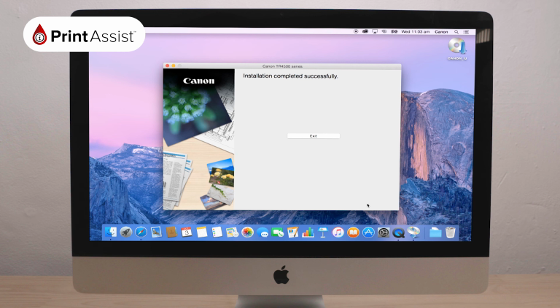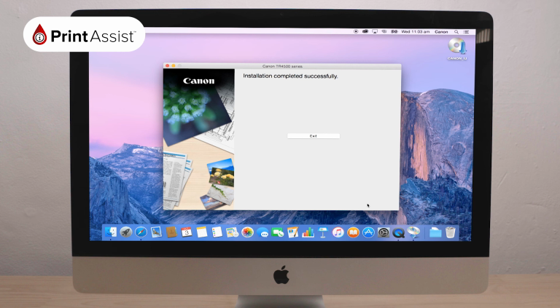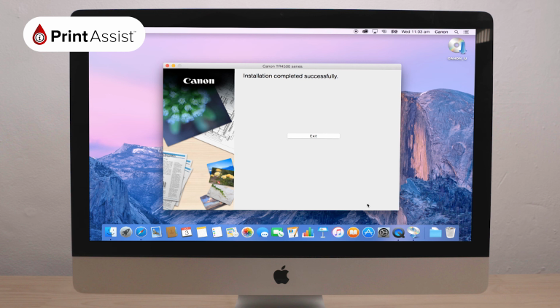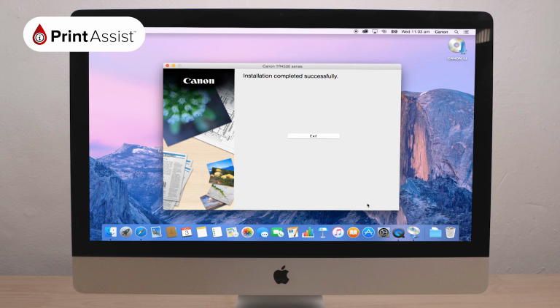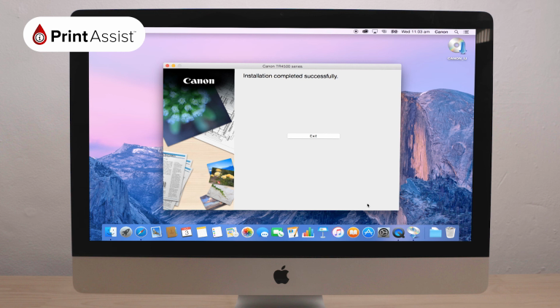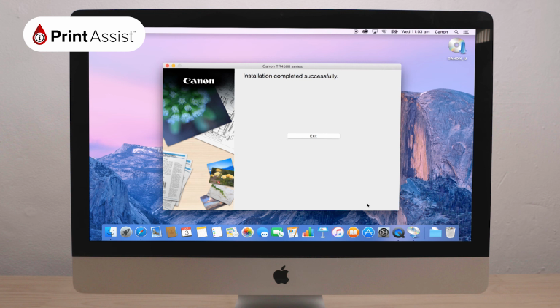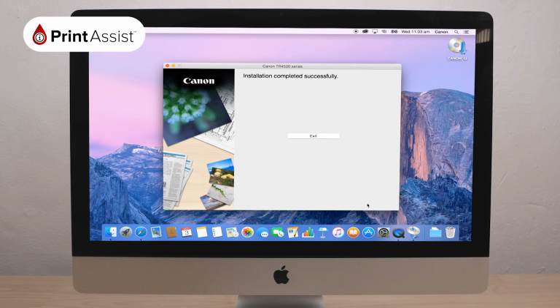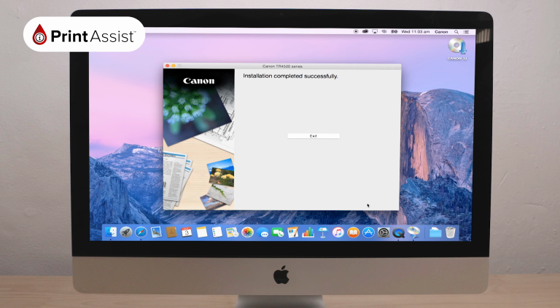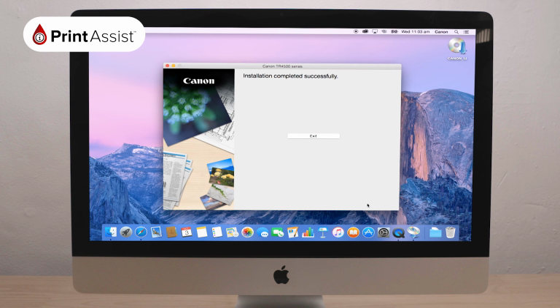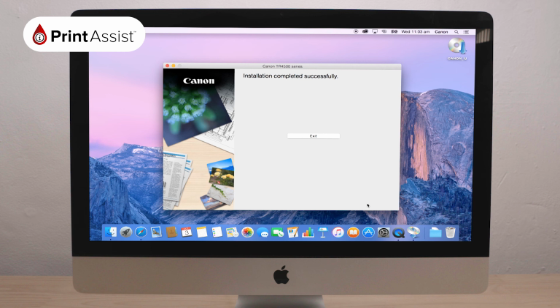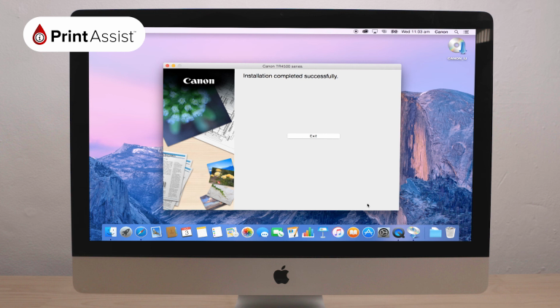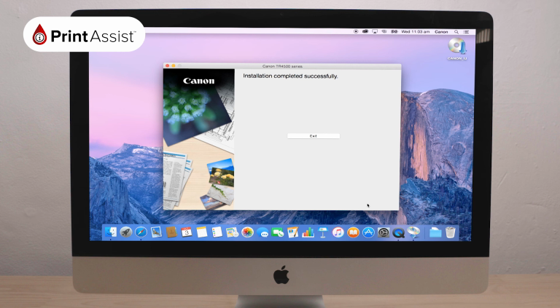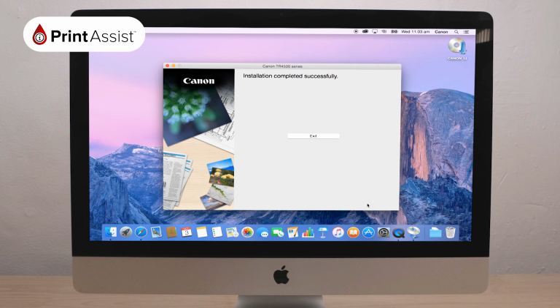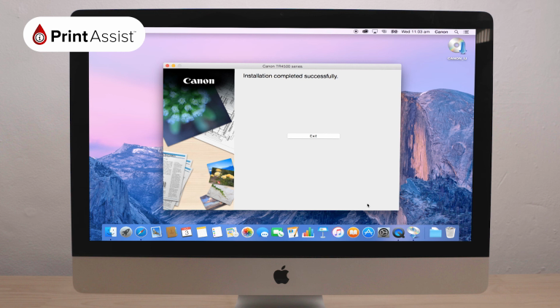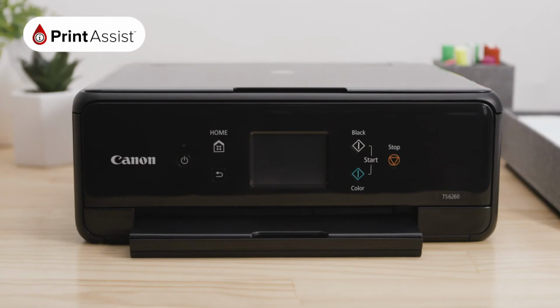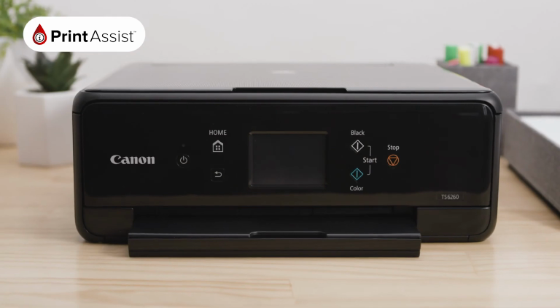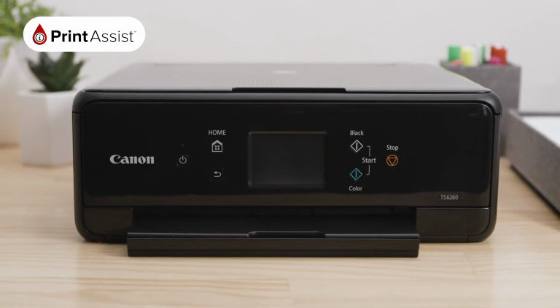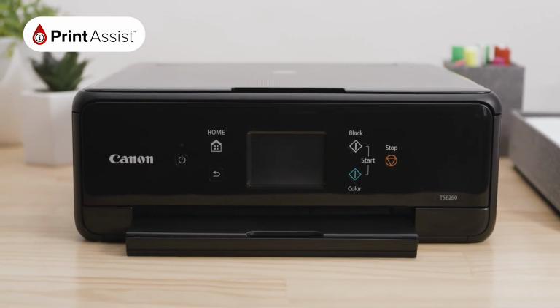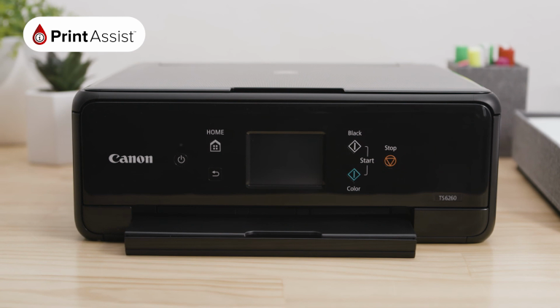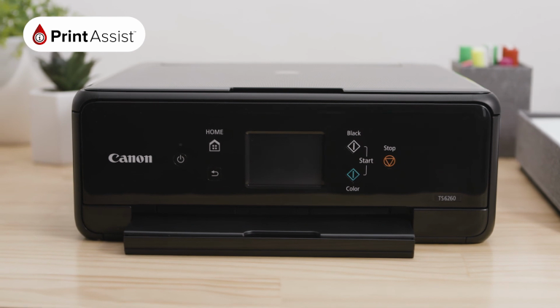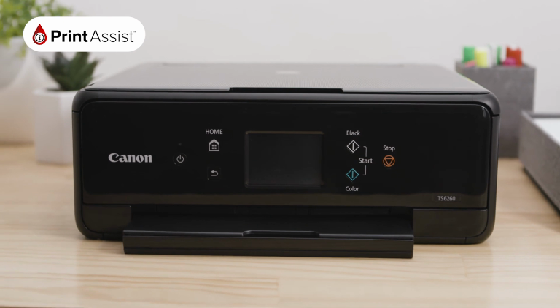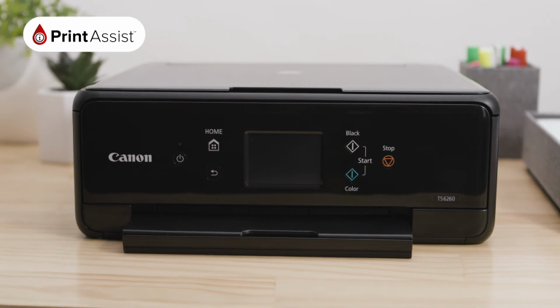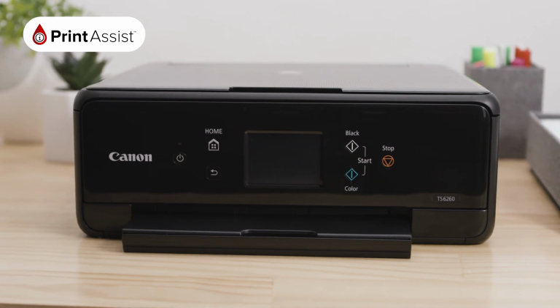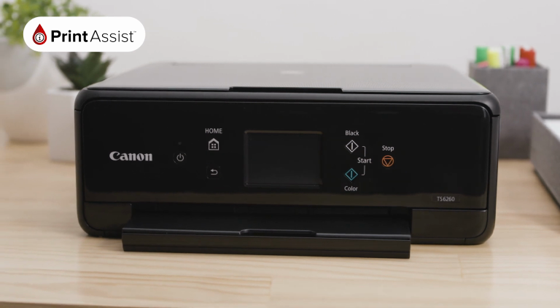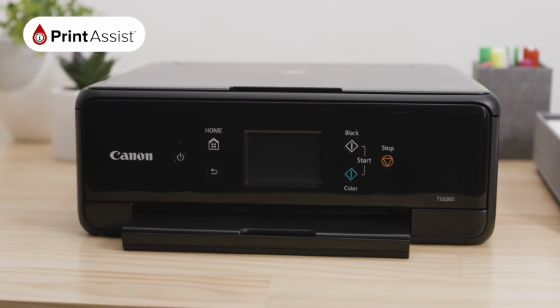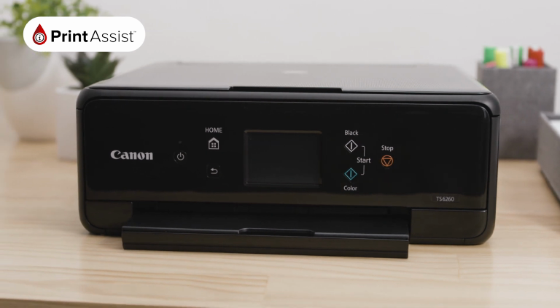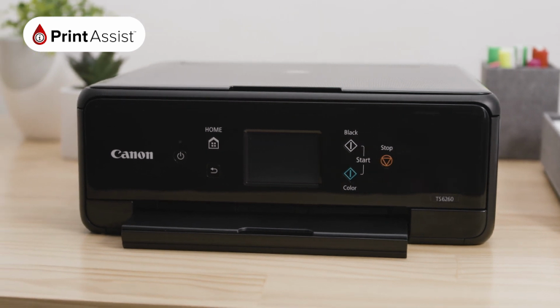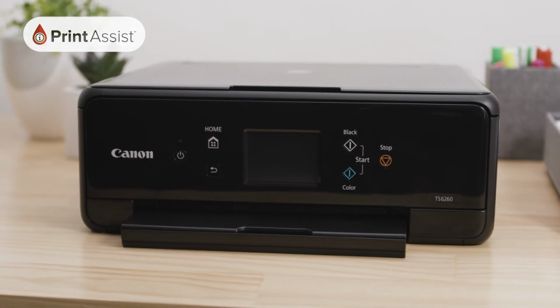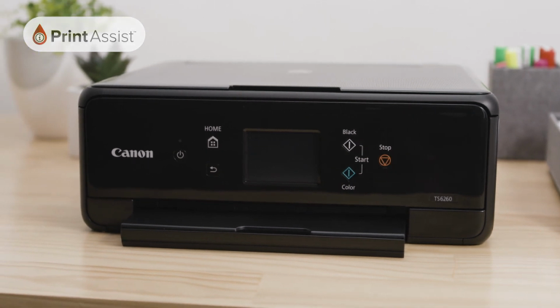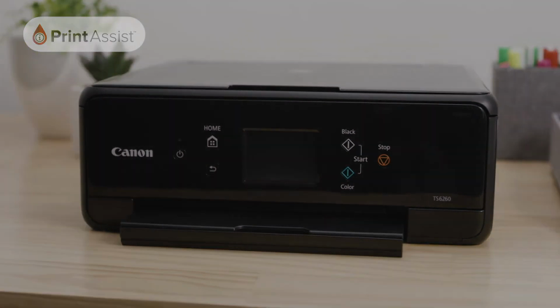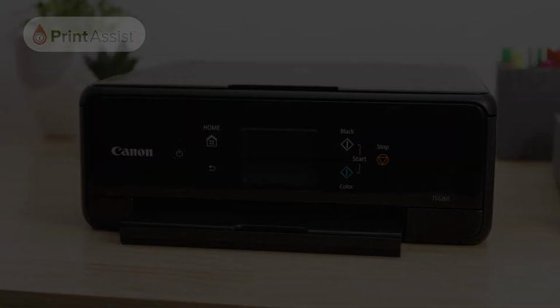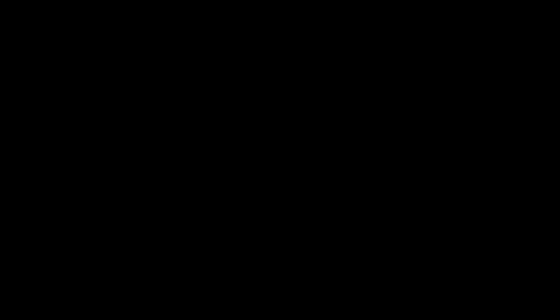Congratulations! Your installation is now complete and your Canon PIXMA TS6260 is now connected to your Mac.